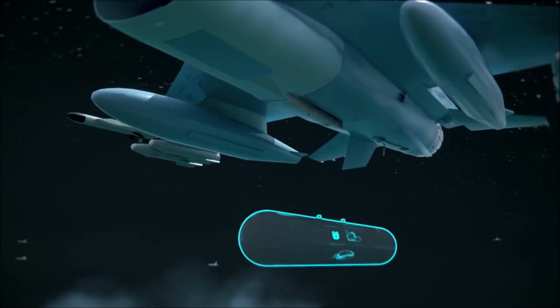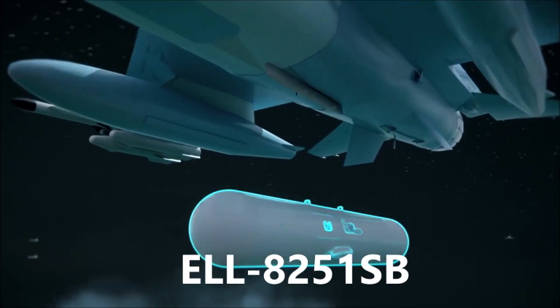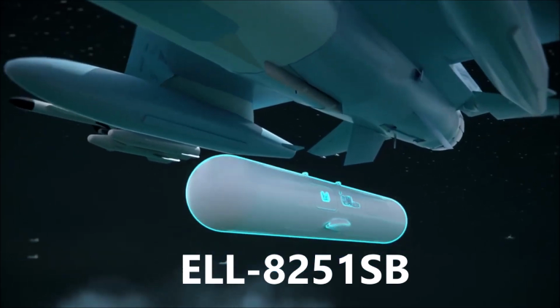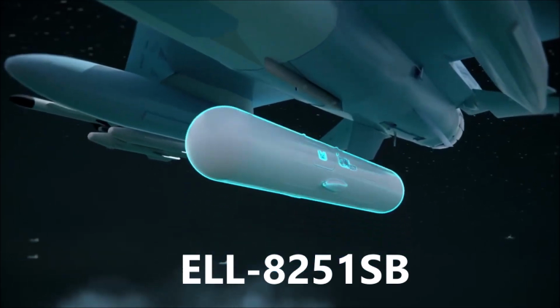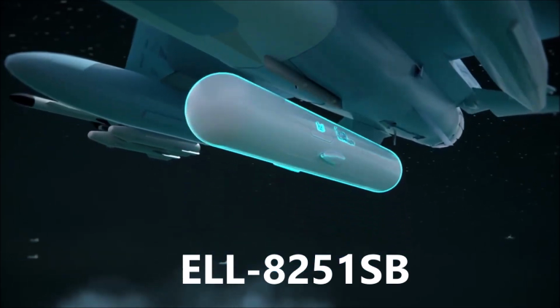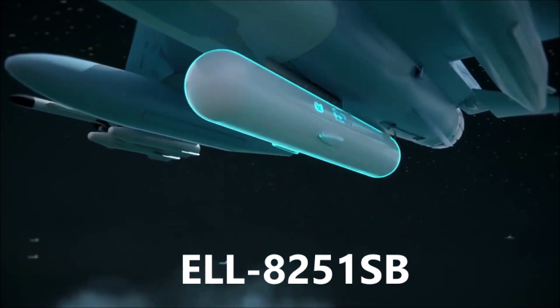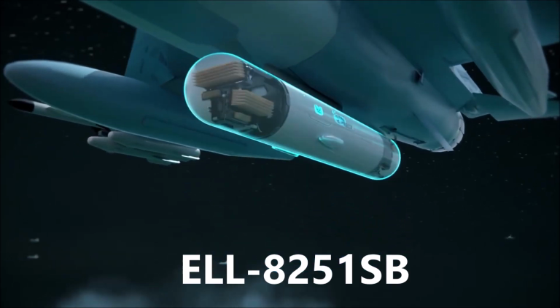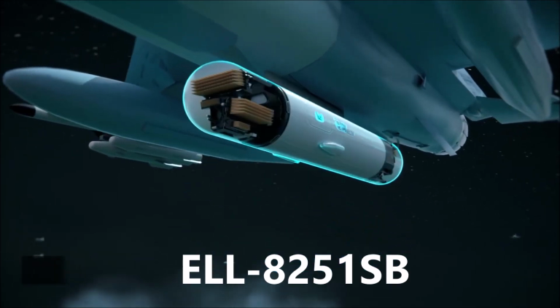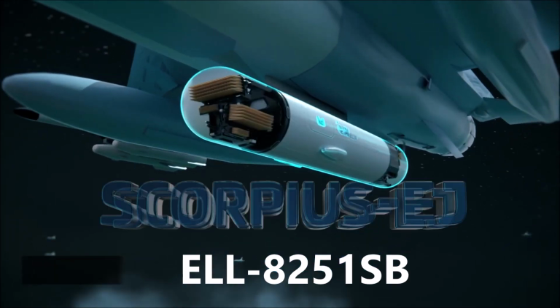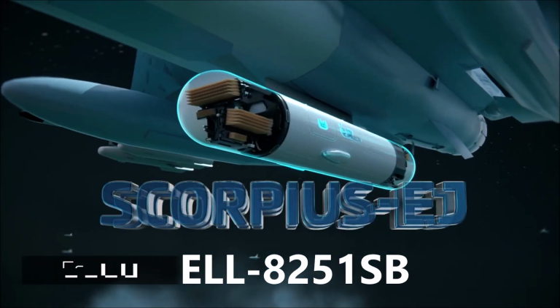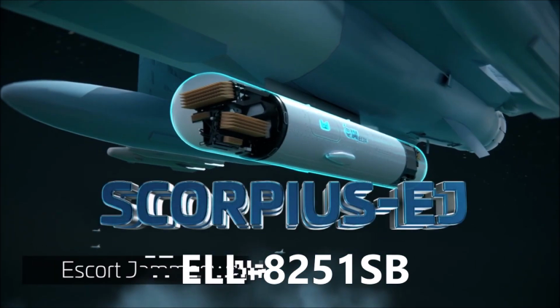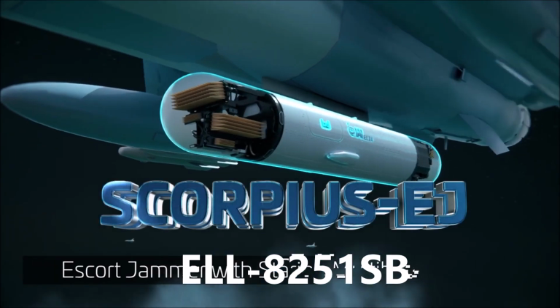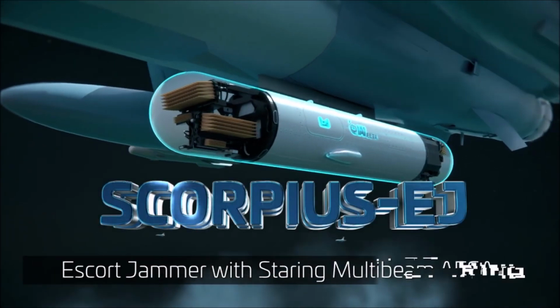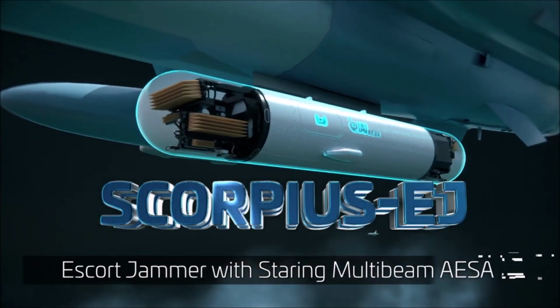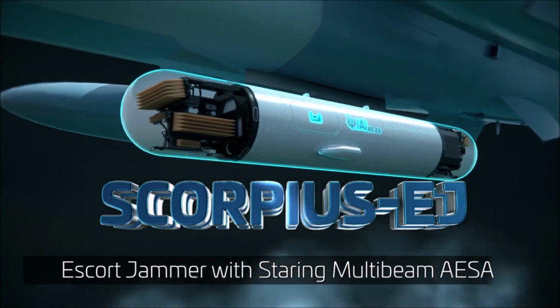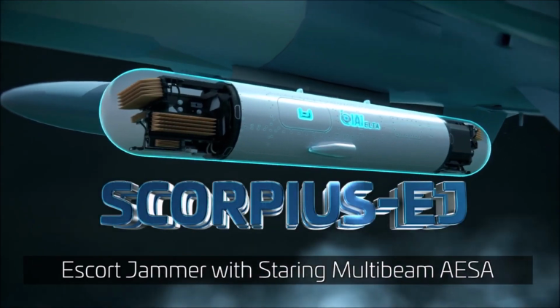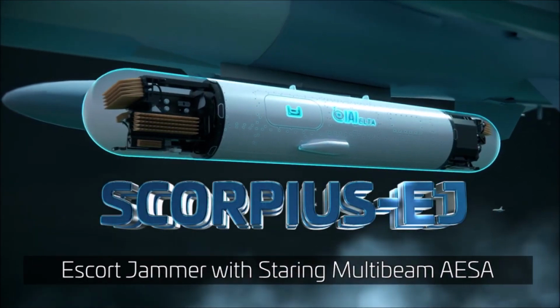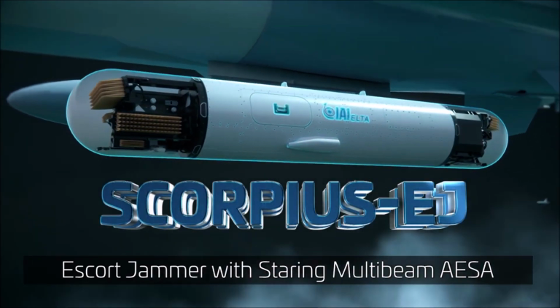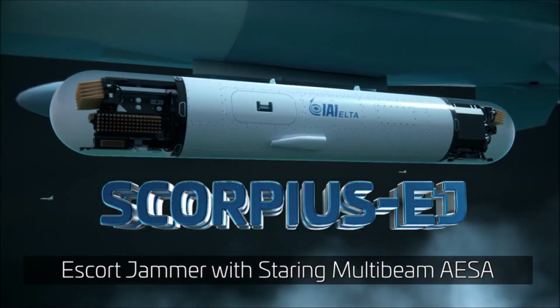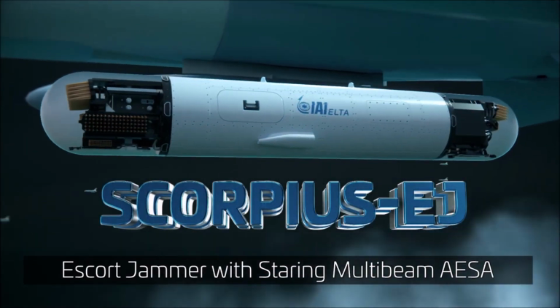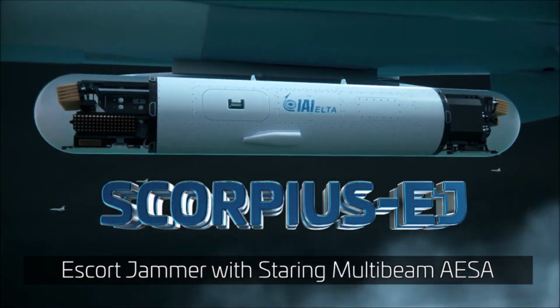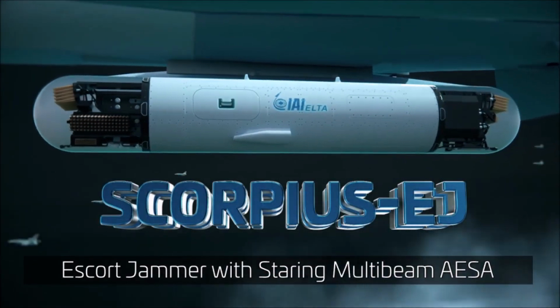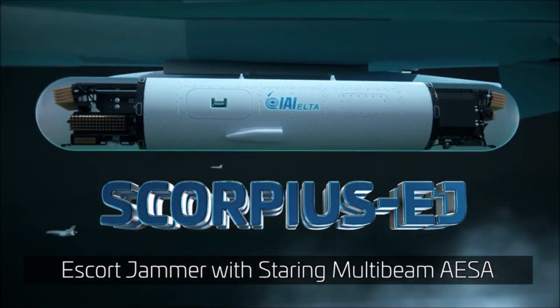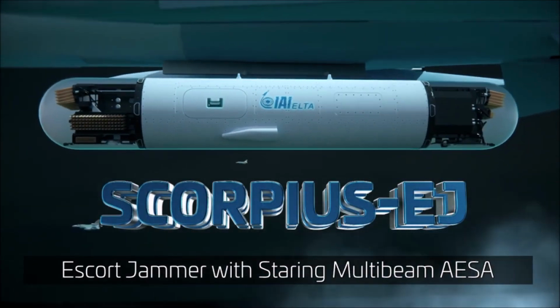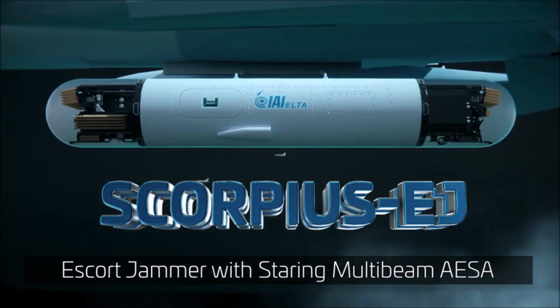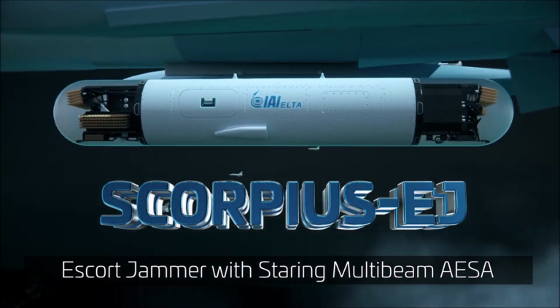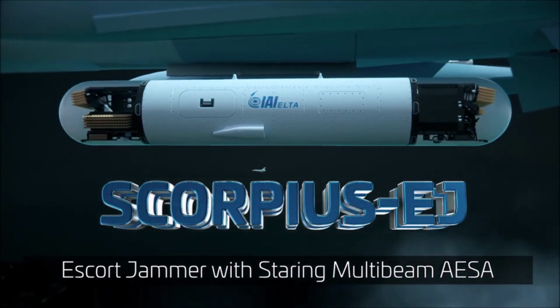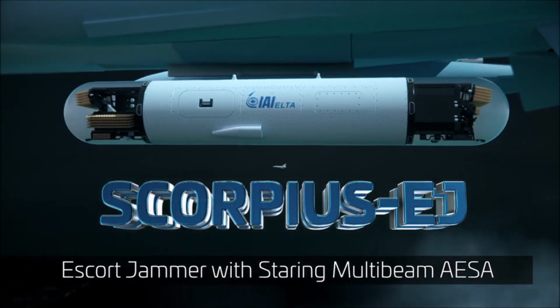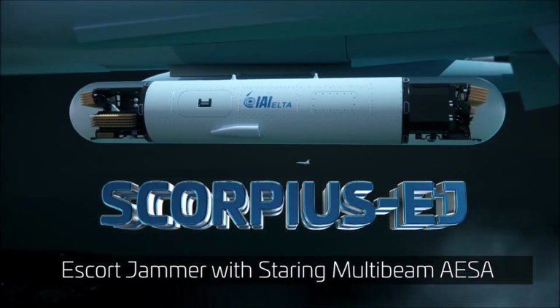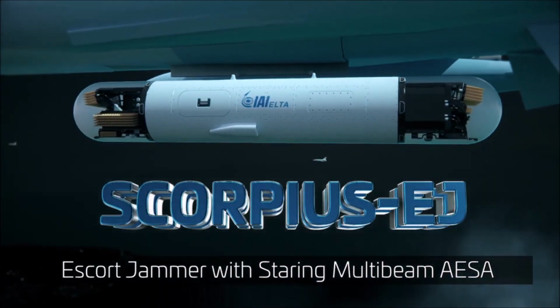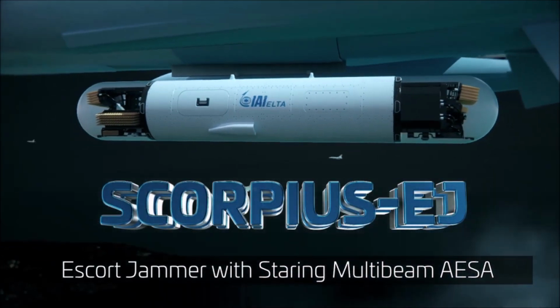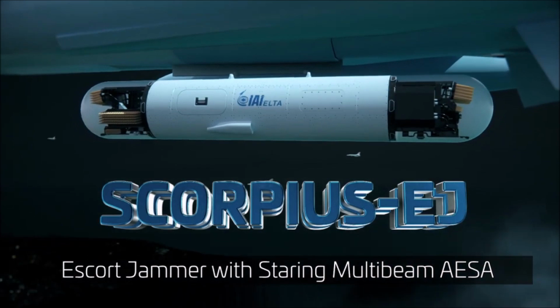Introducing Scorpius EJ — Elta's escort jammer for the wide area suppression of air defenses.